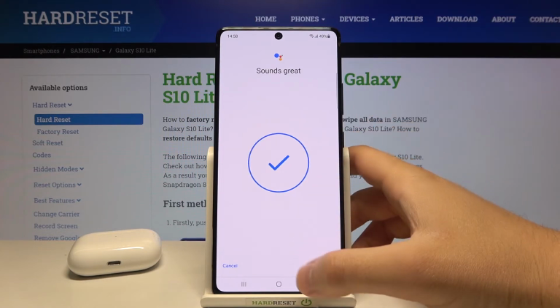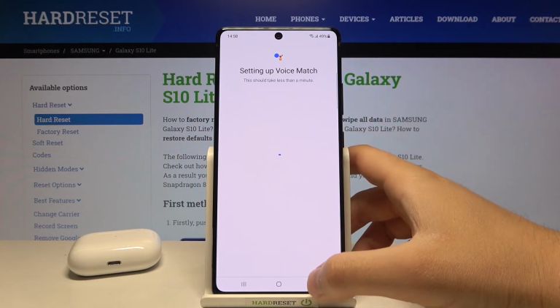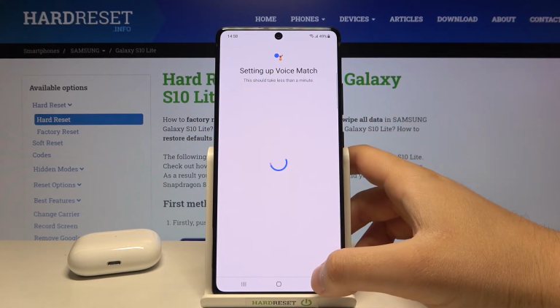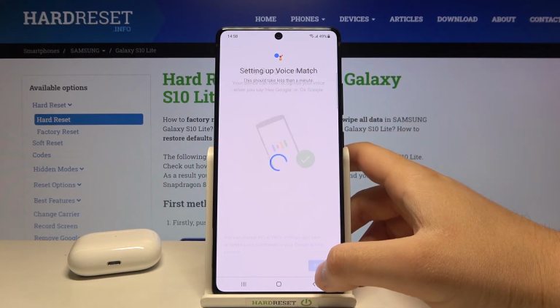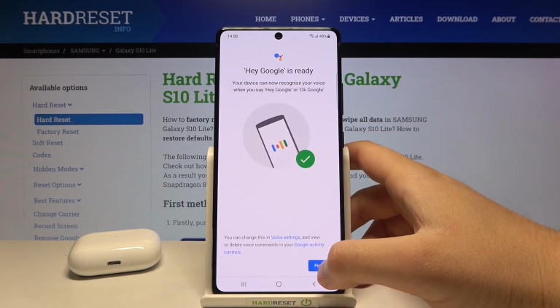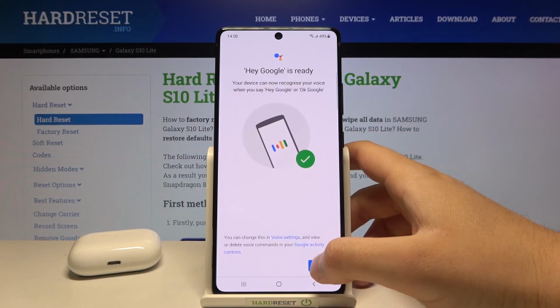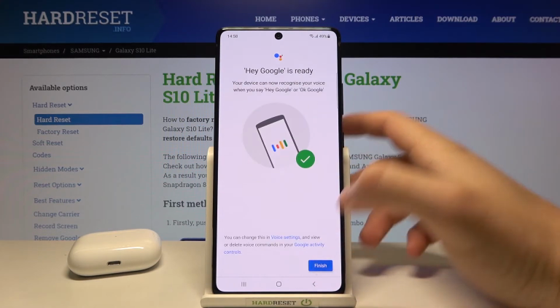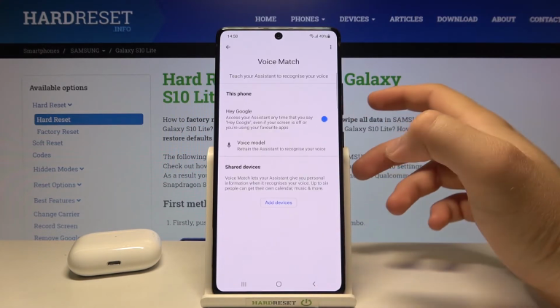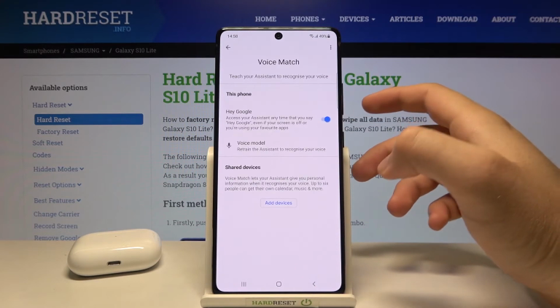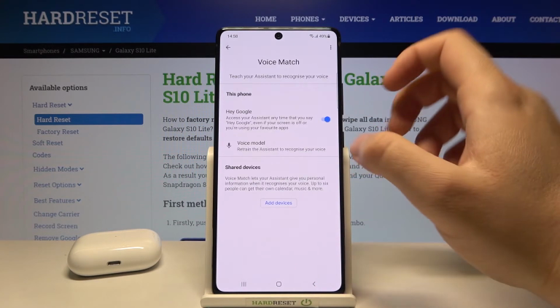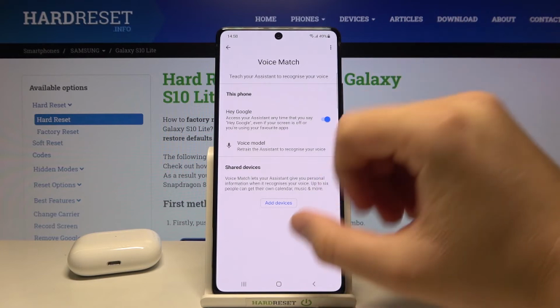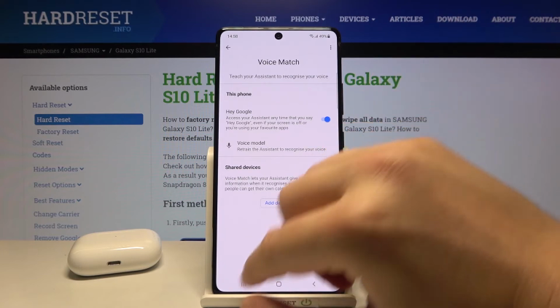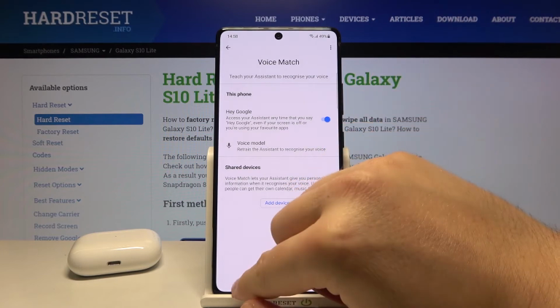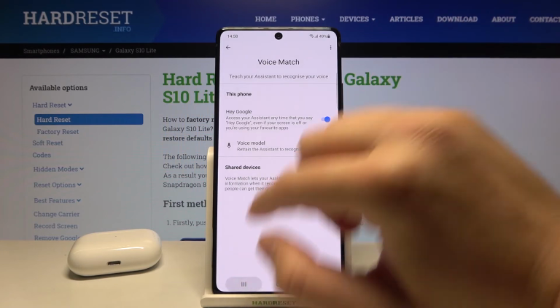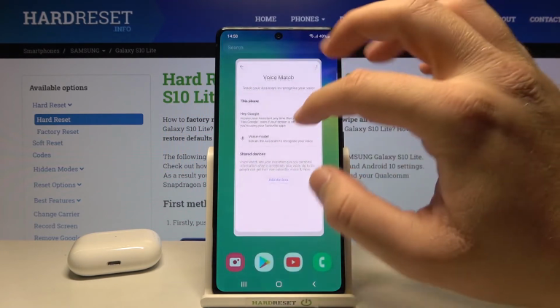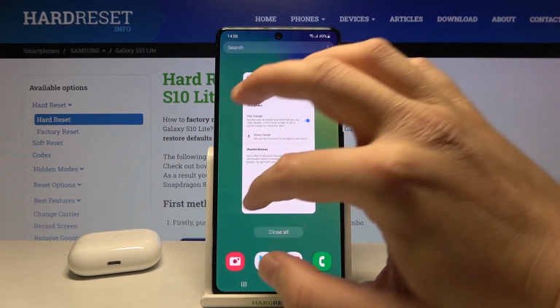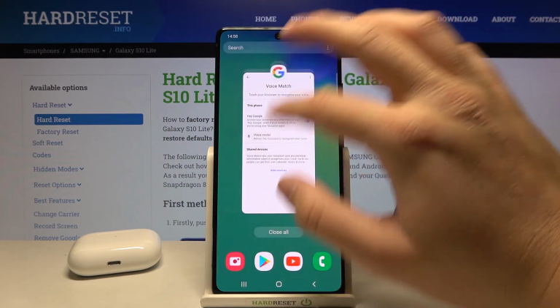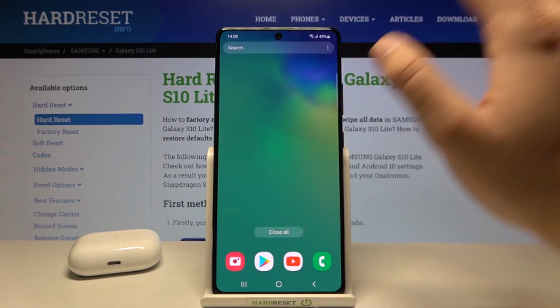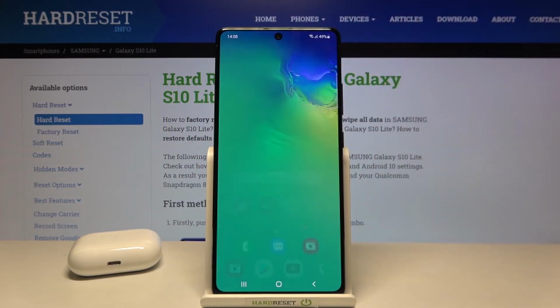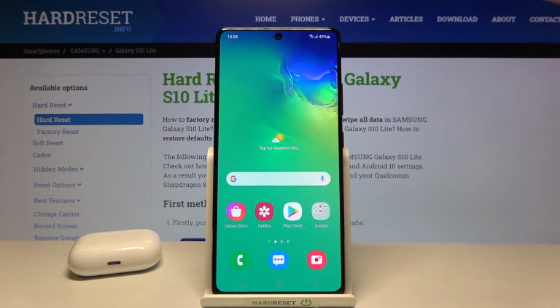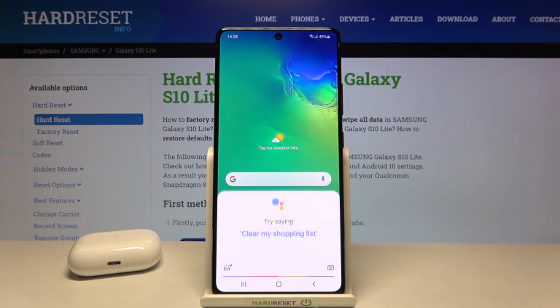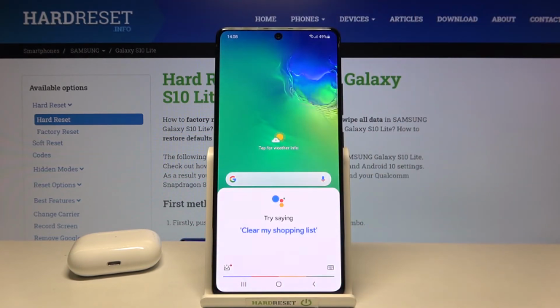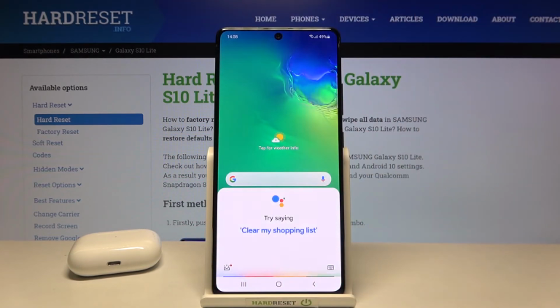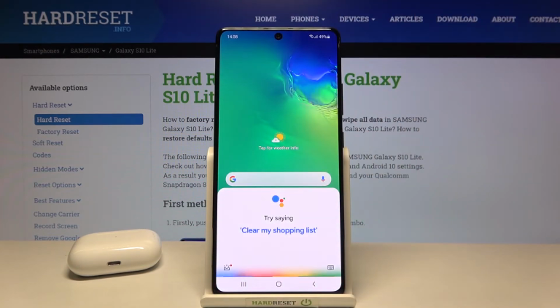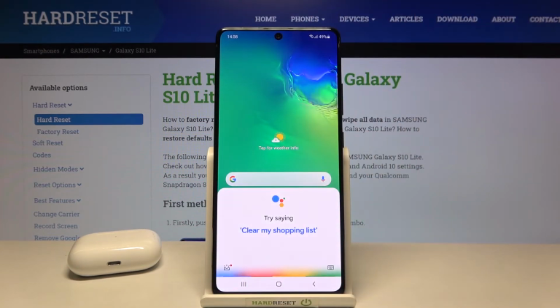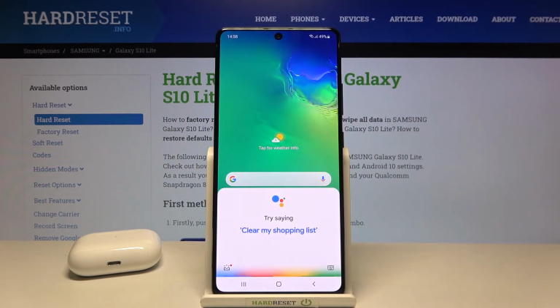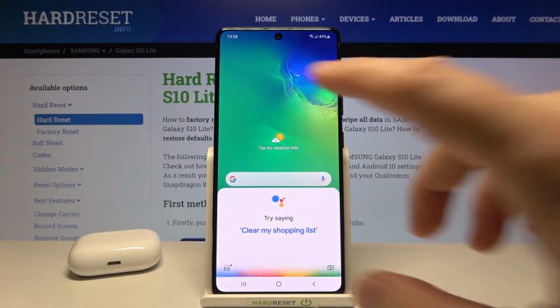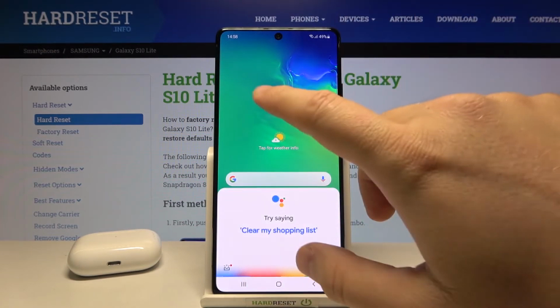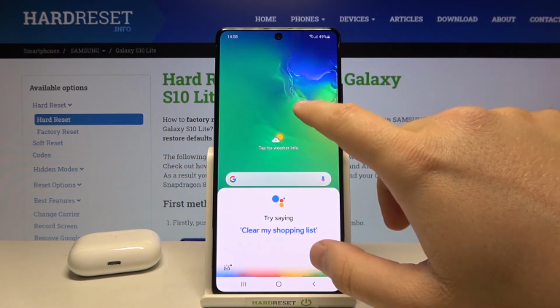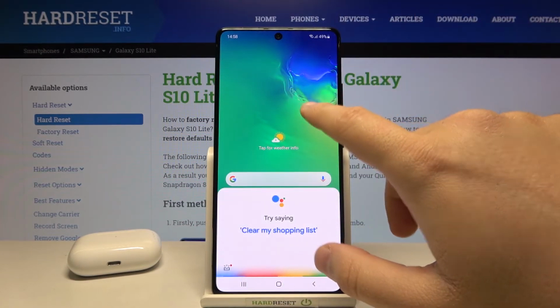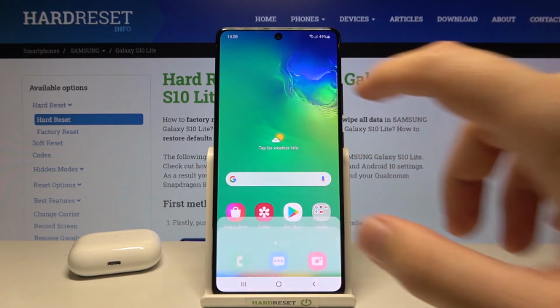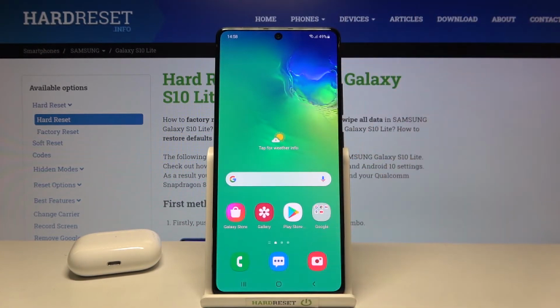Then click Finish, and right now when you say Hey Google or OK Google it will be activated. As you can see, it works.